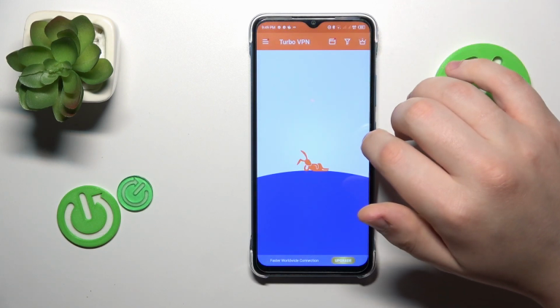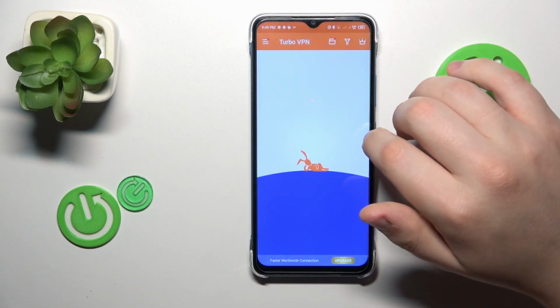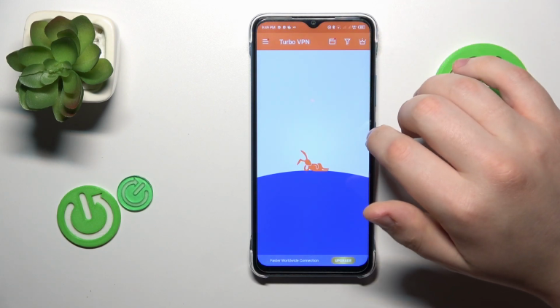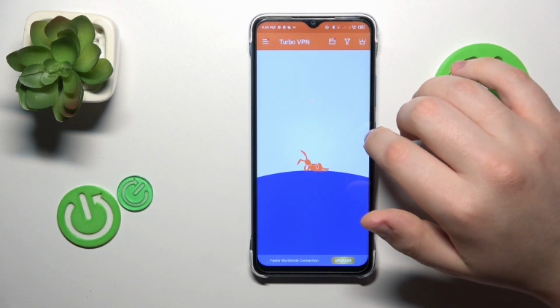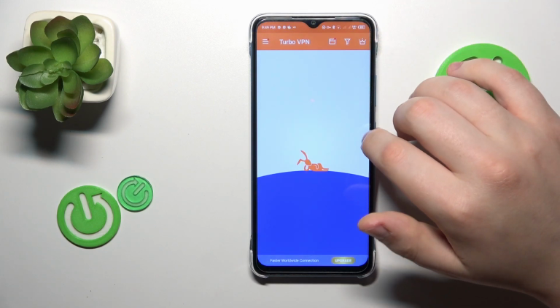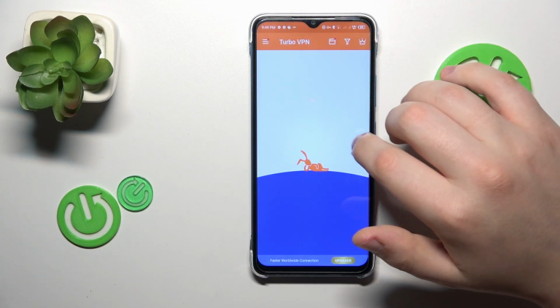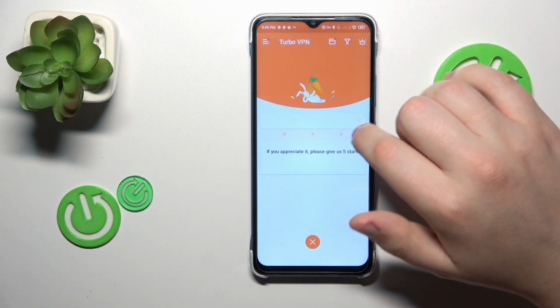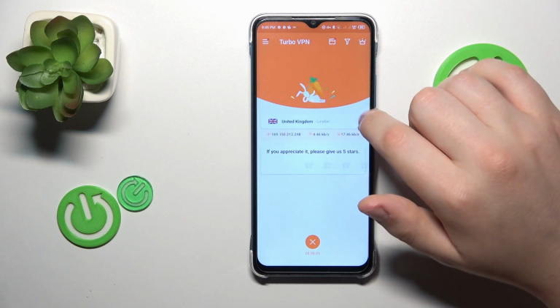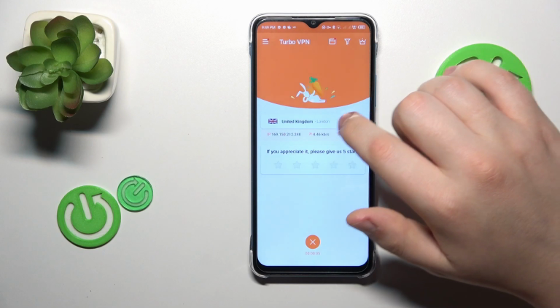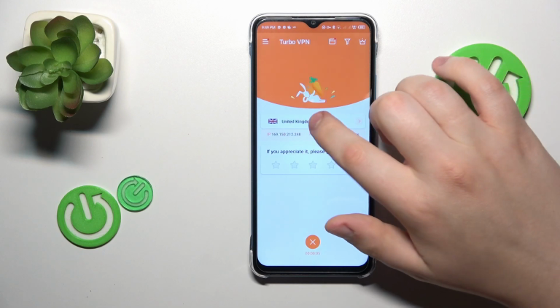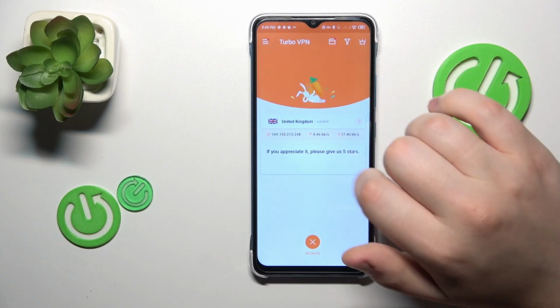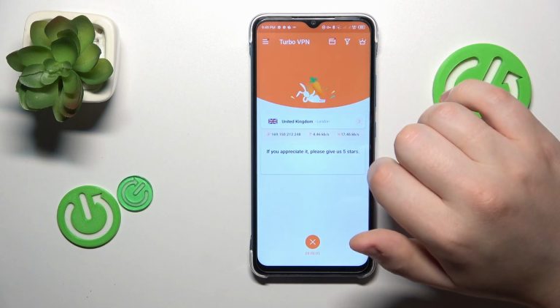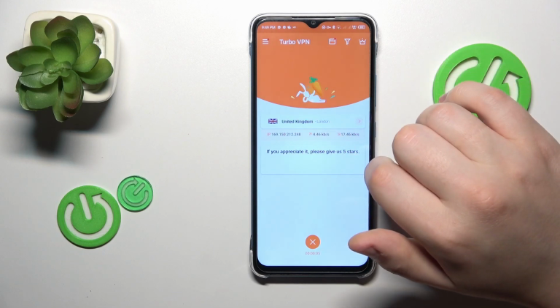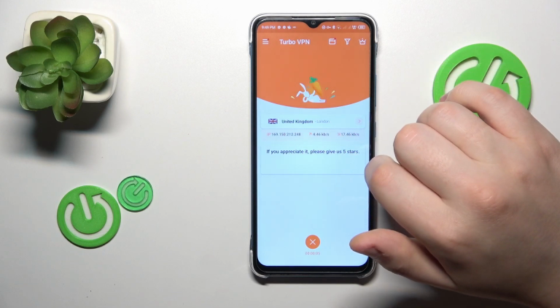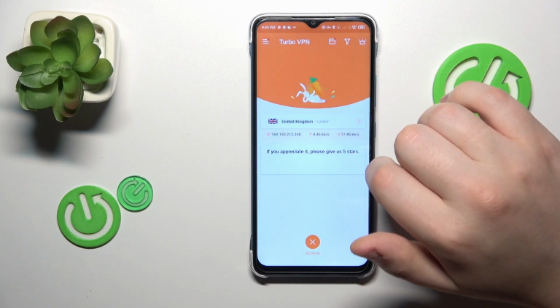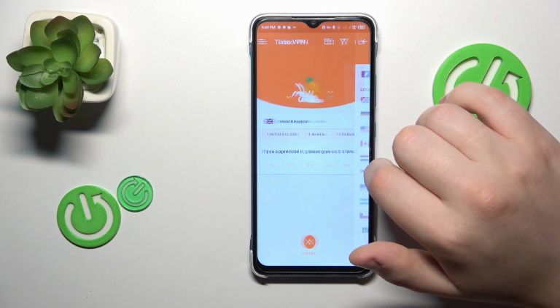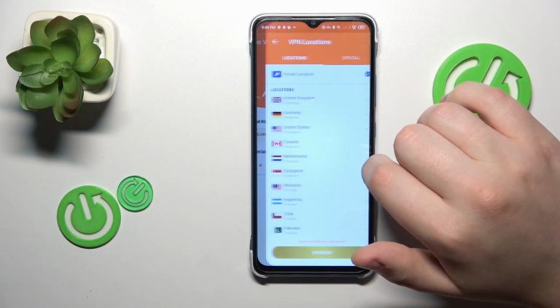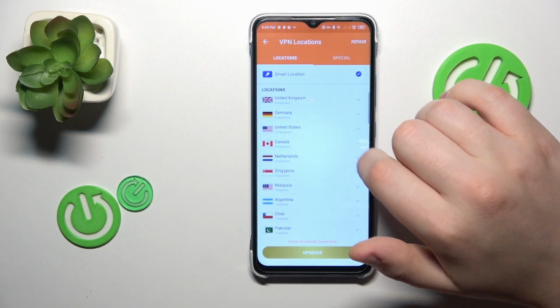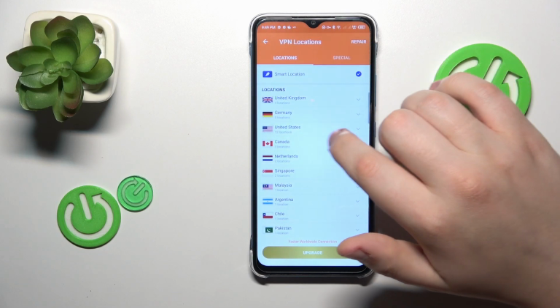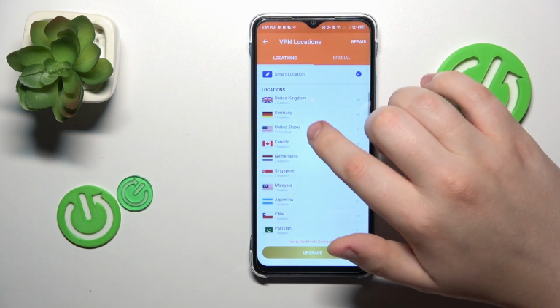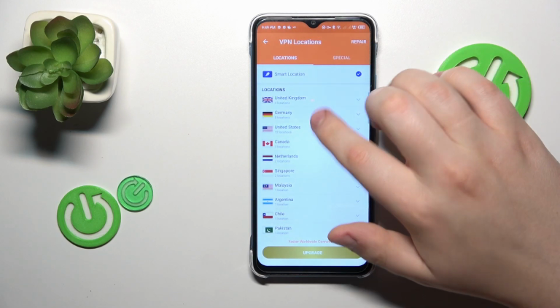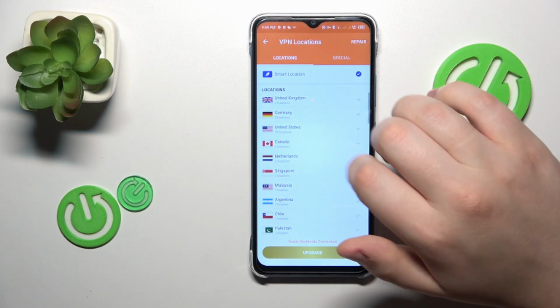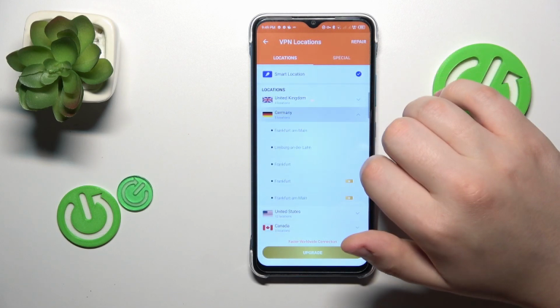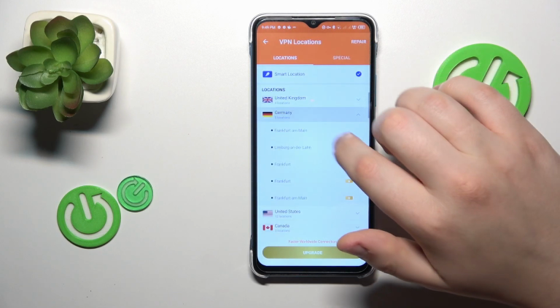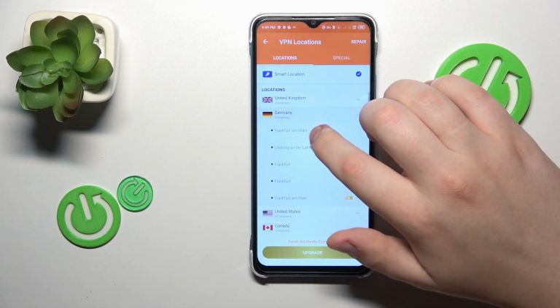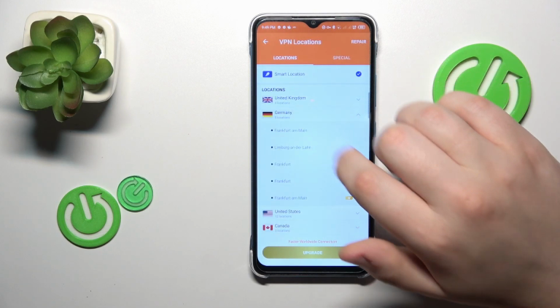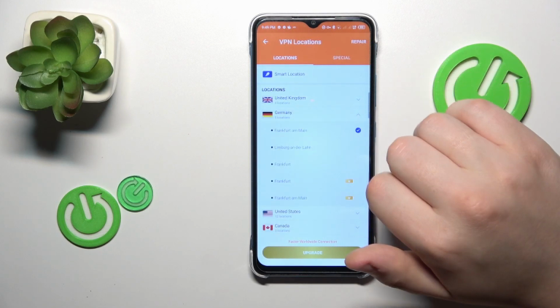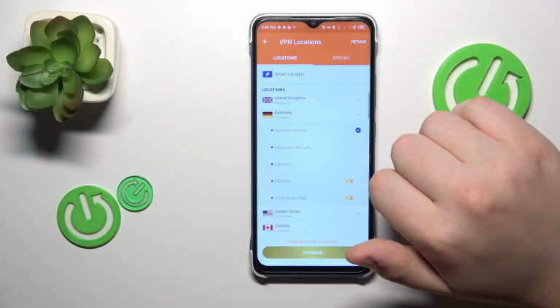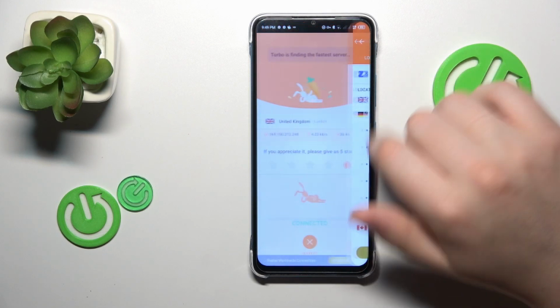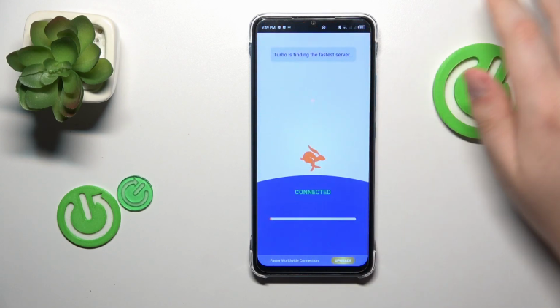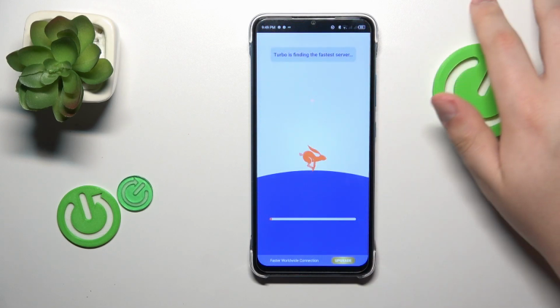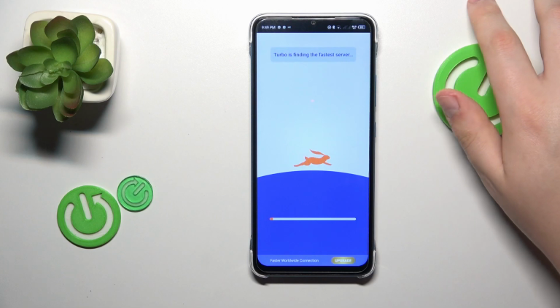While connected, you can change the server country or even the city of your connection, like that.